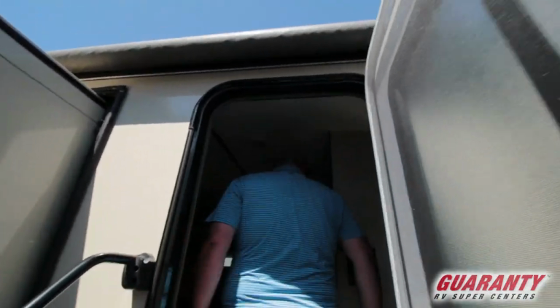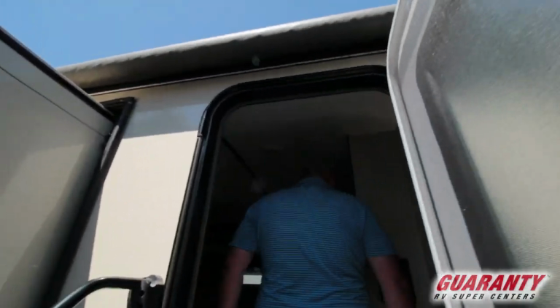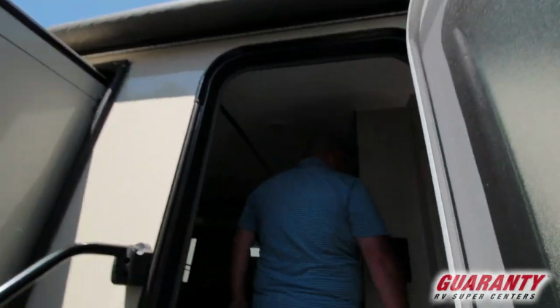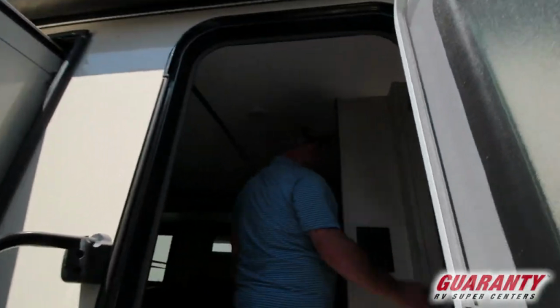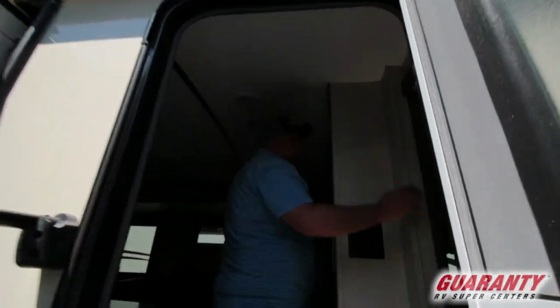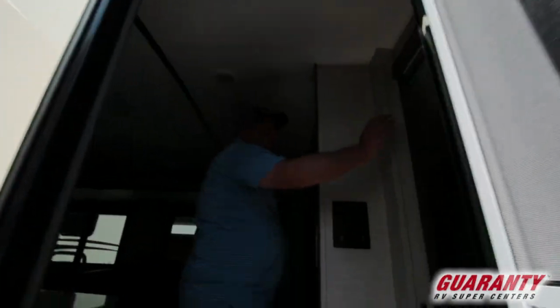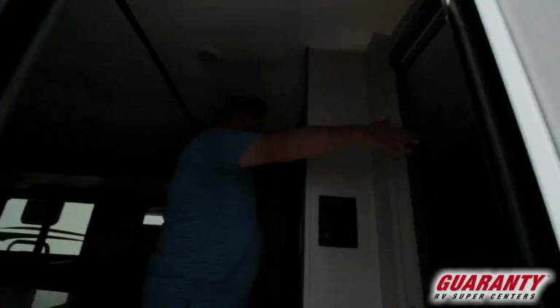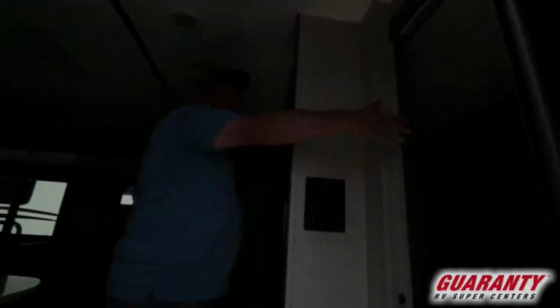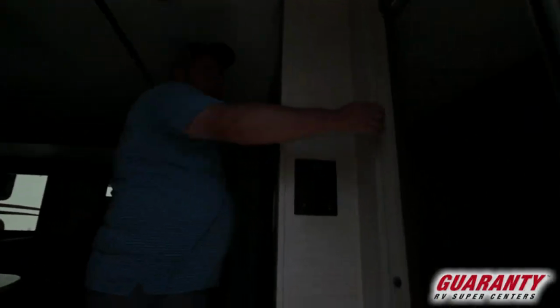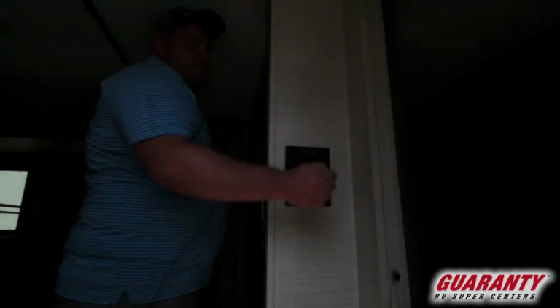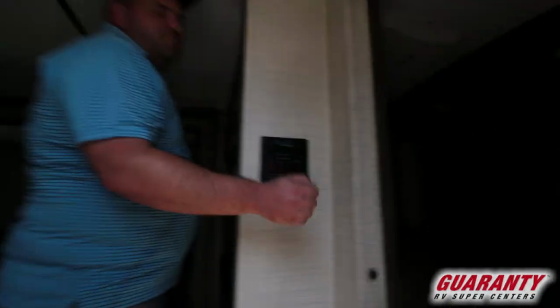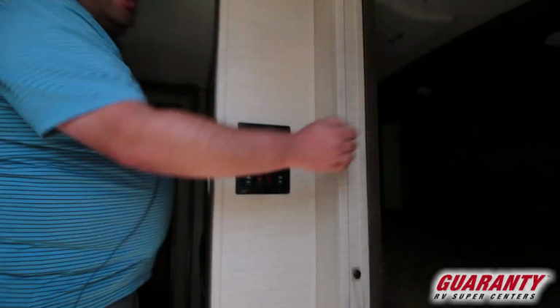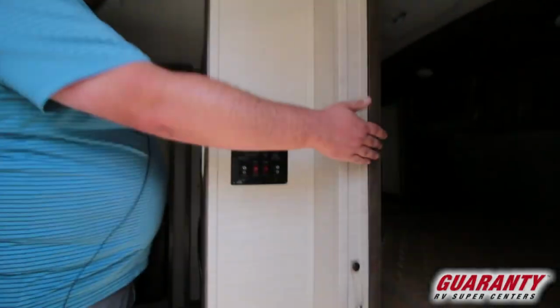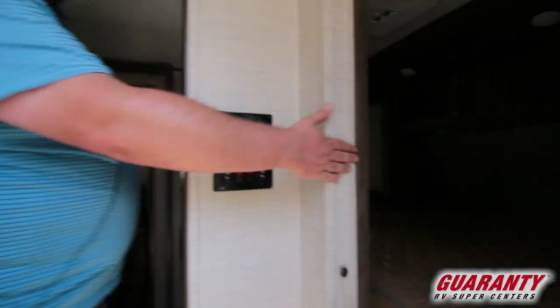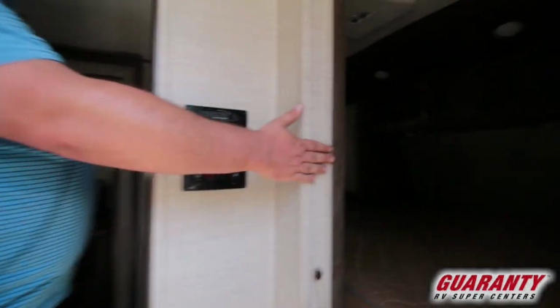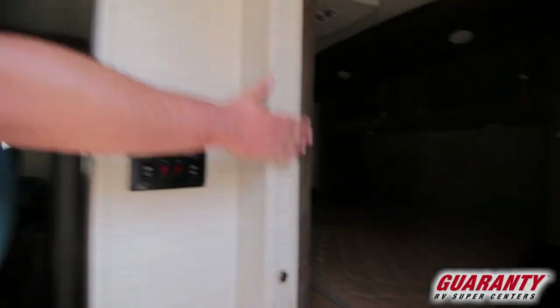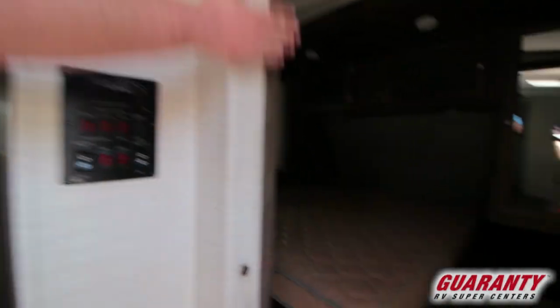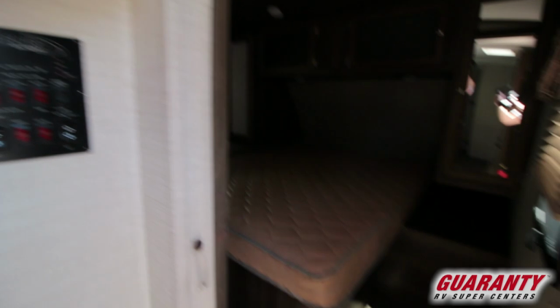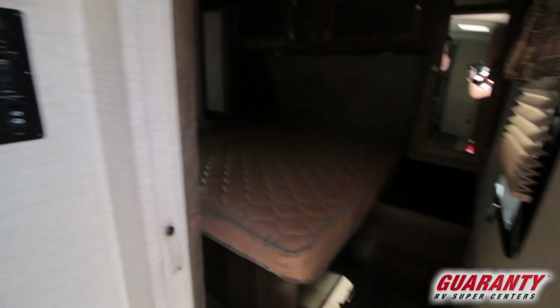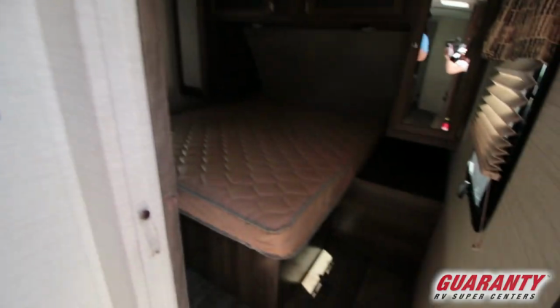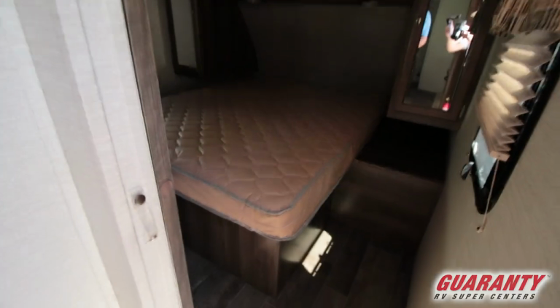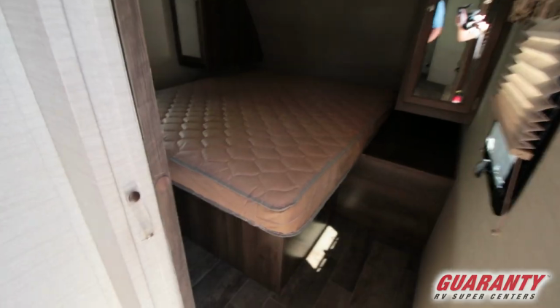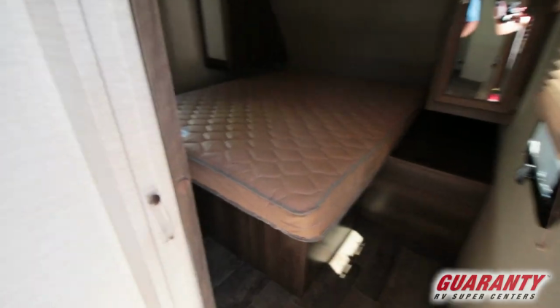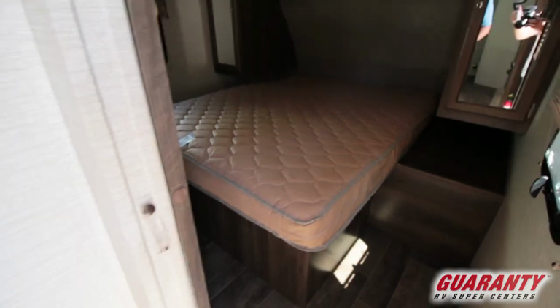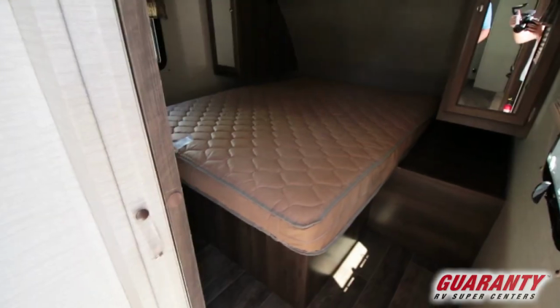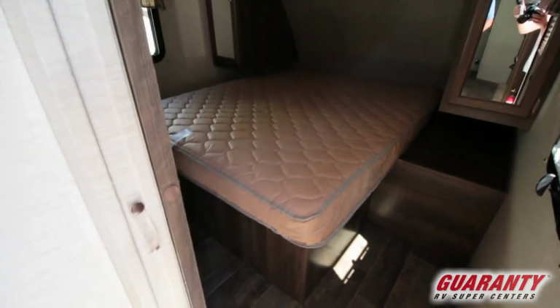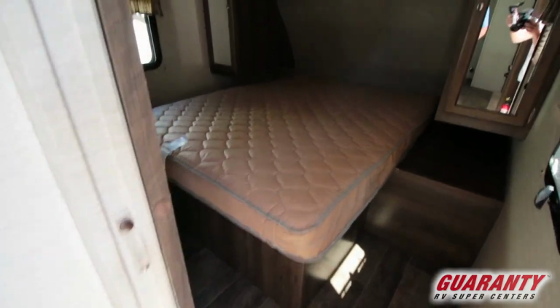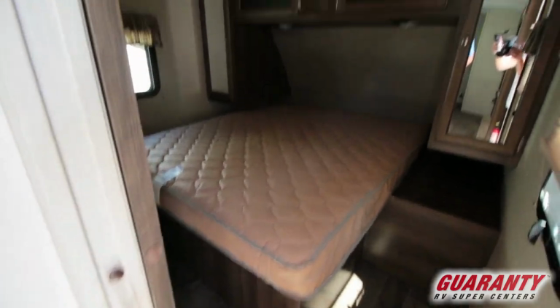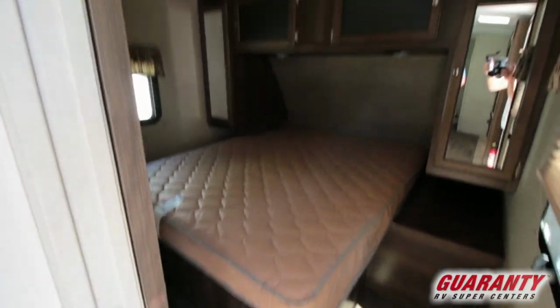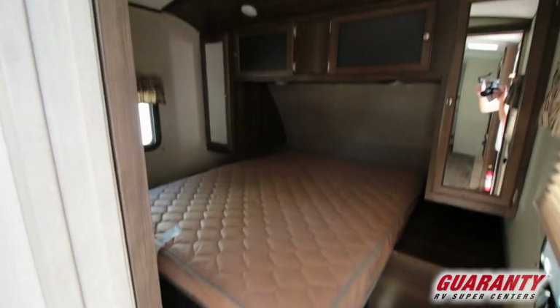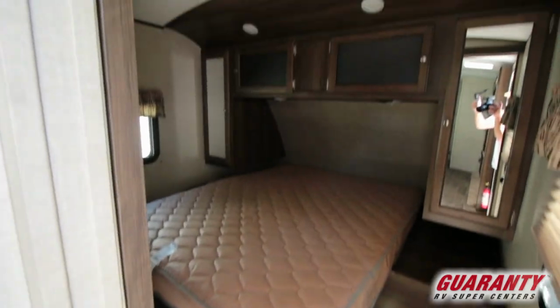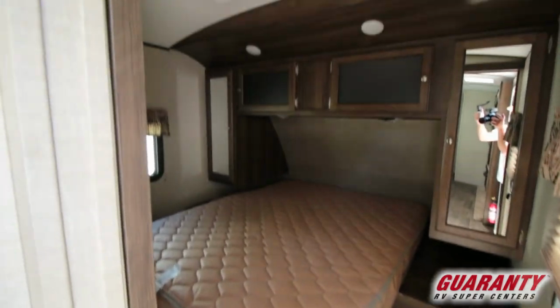If we look off just to the right you're going to see you have a walk-around bed with wardrobe on both sides.